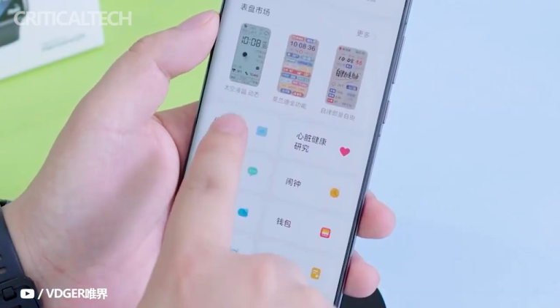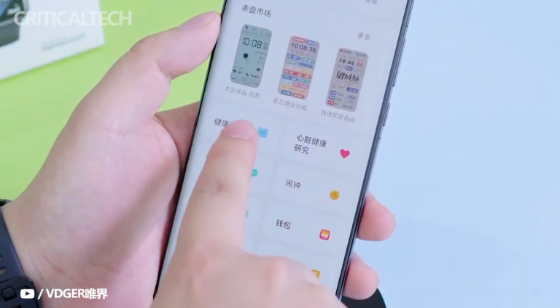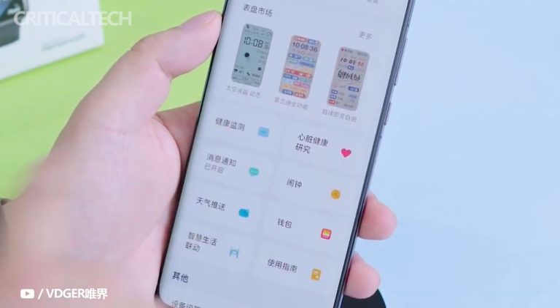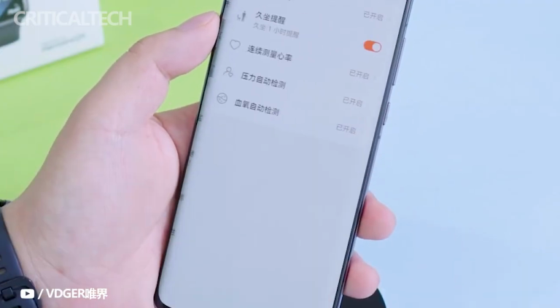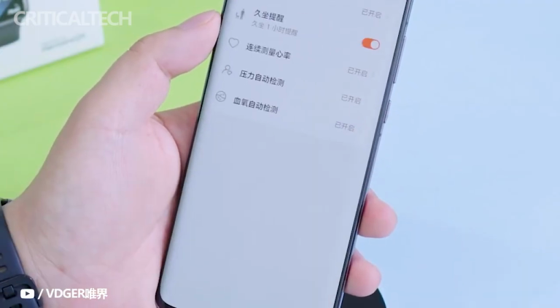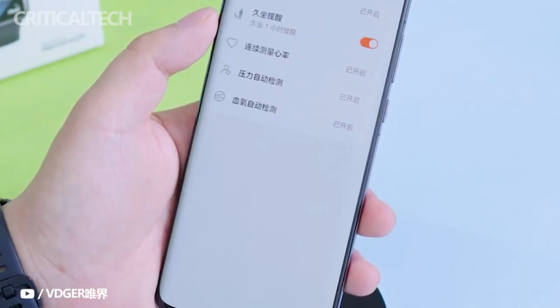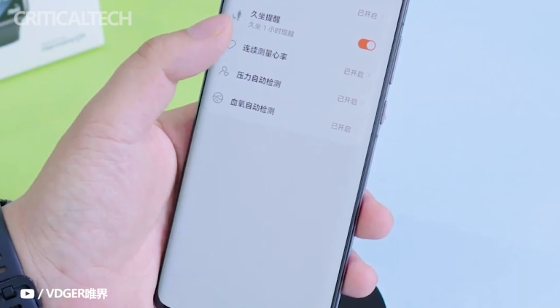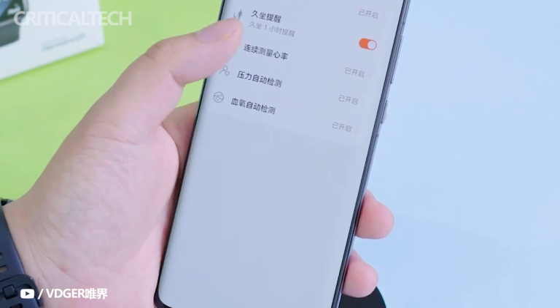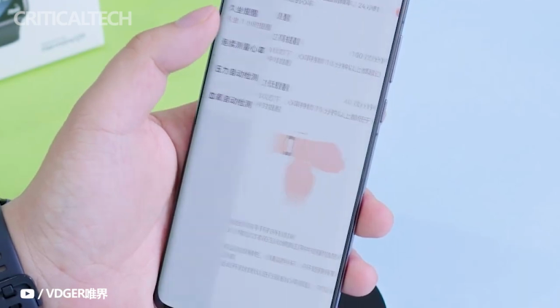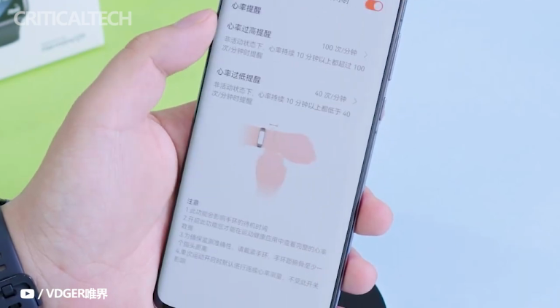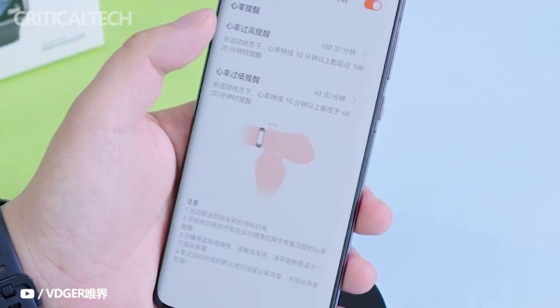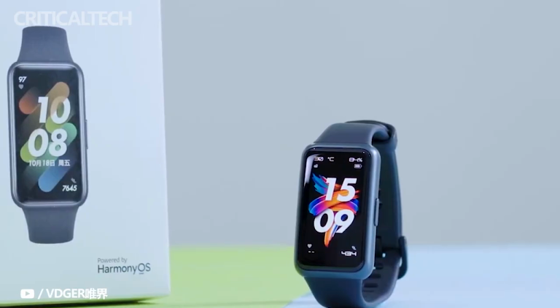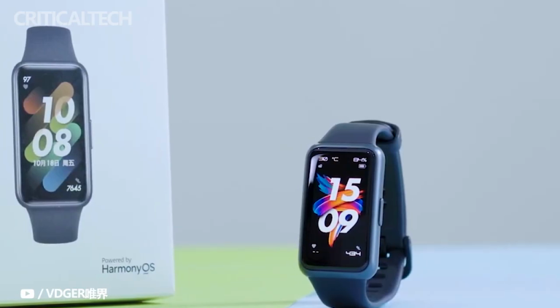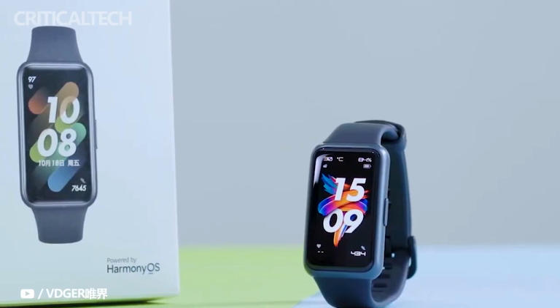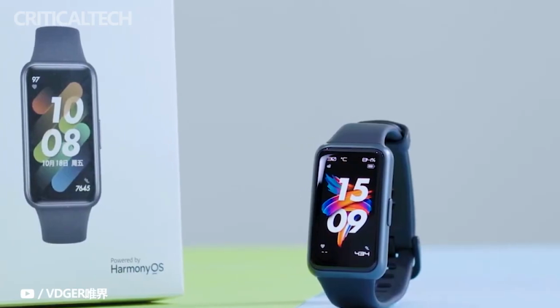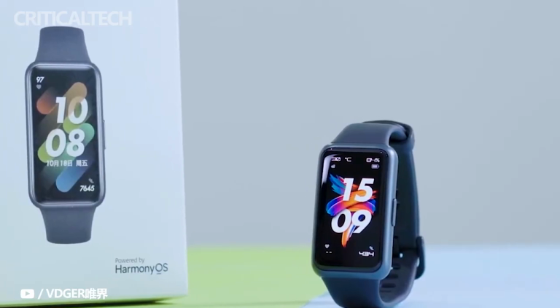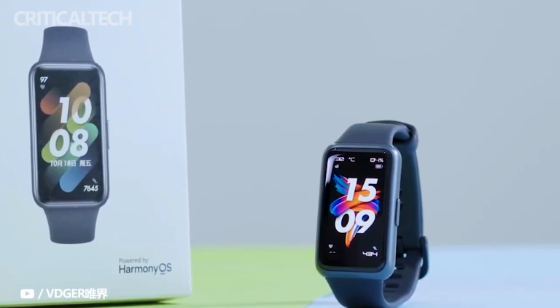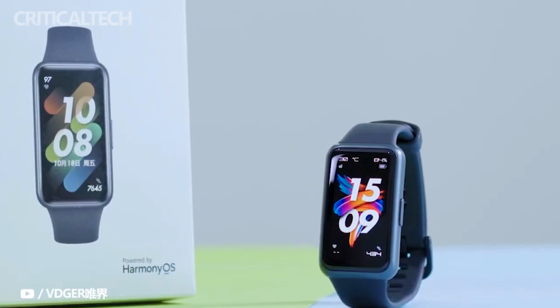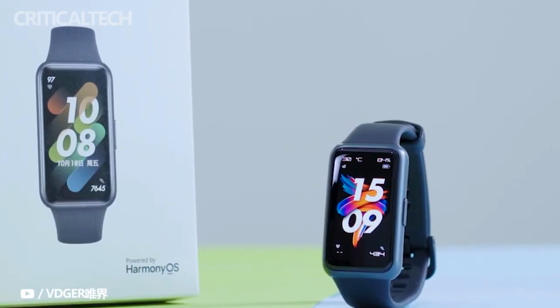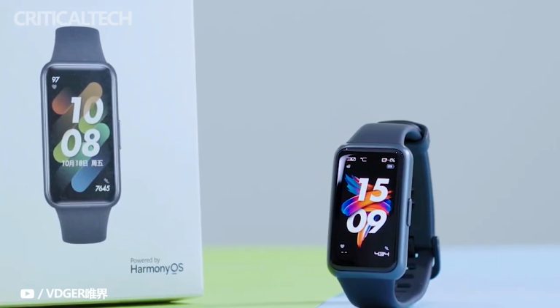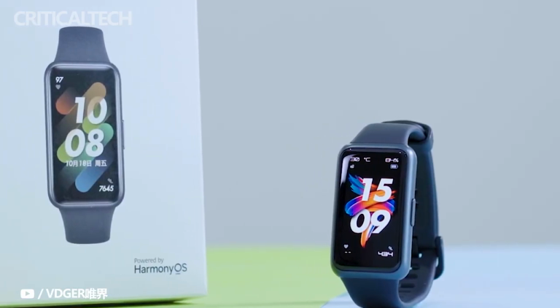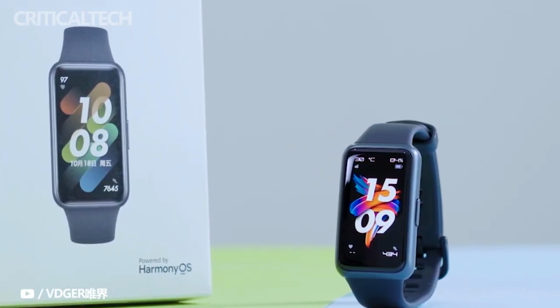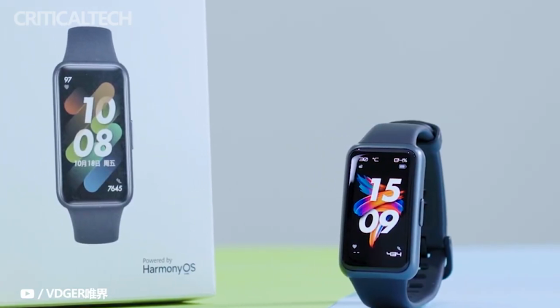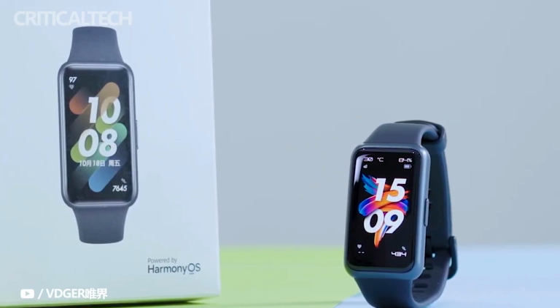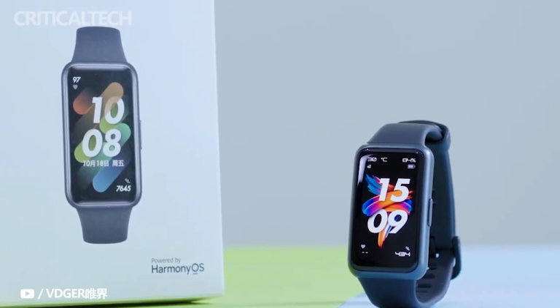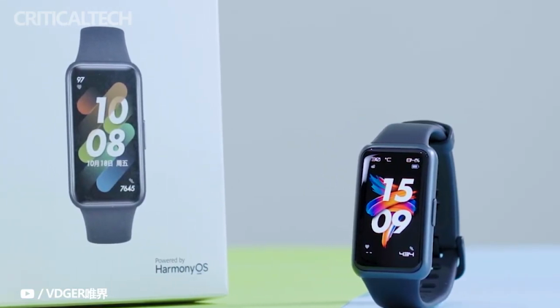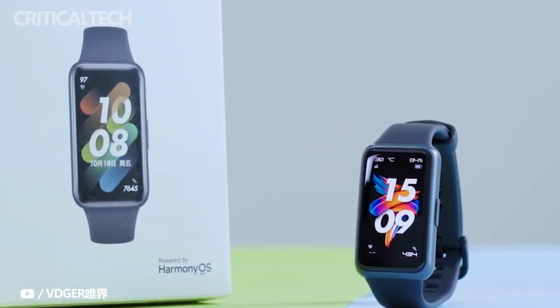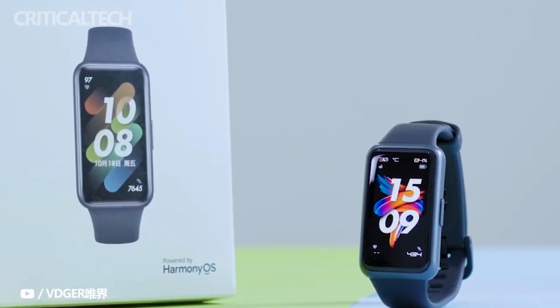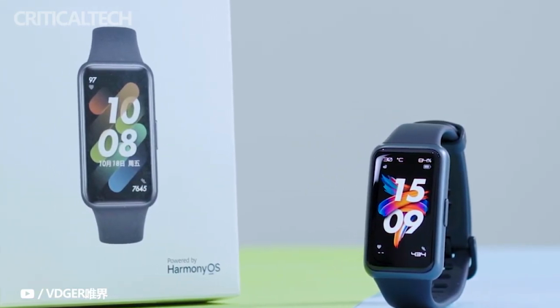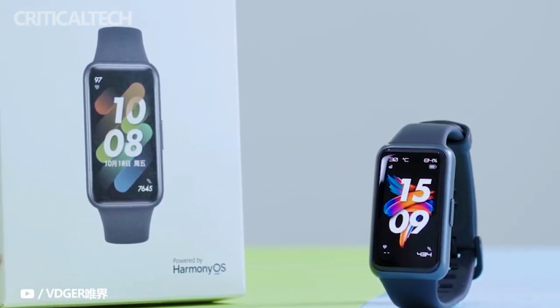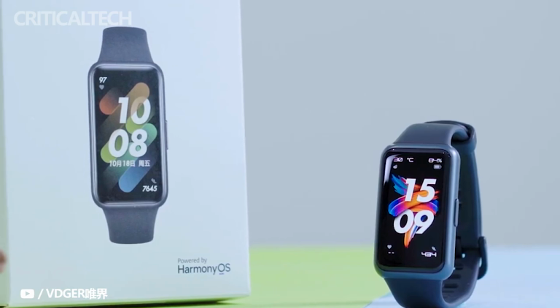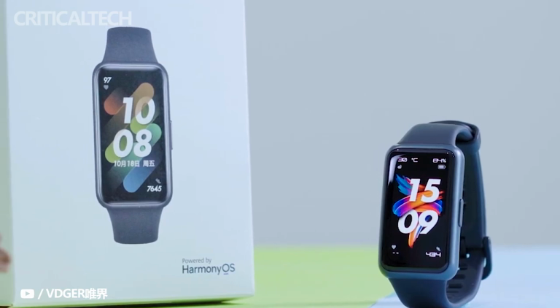The smart band is available for pre-order and will commence its first sale on May 5th. It comes in four color options: wild green, flame red, obsidian black, and nebula pink.